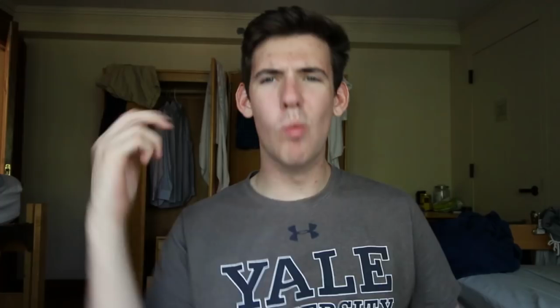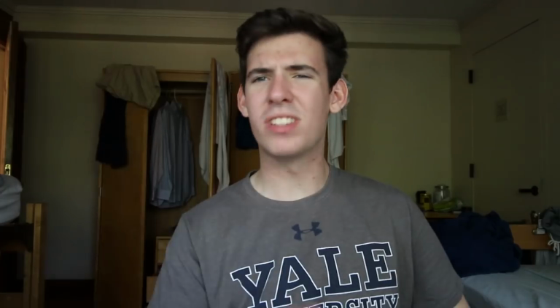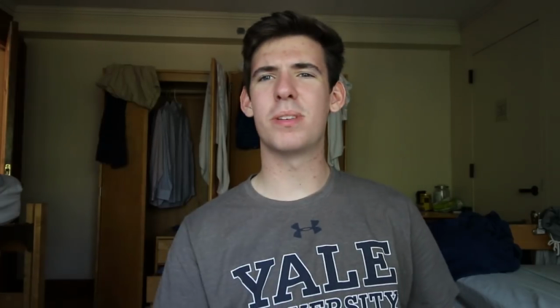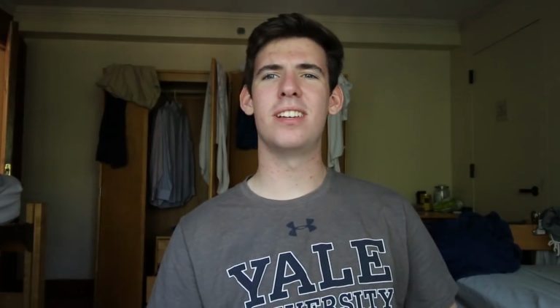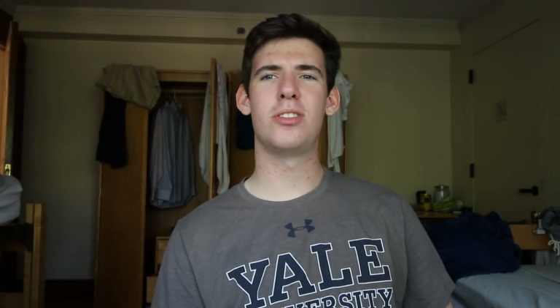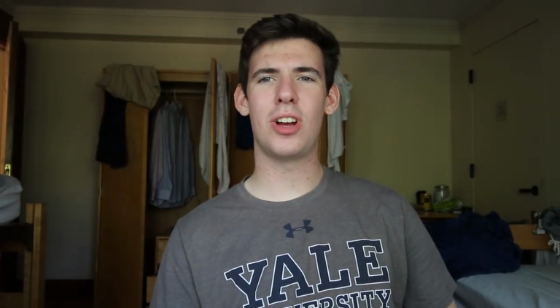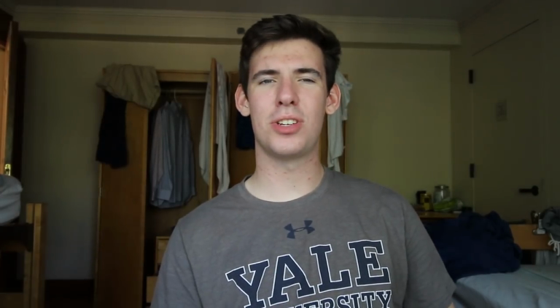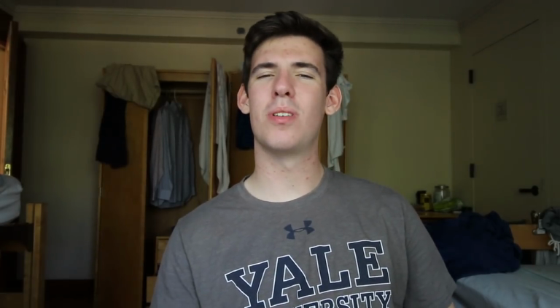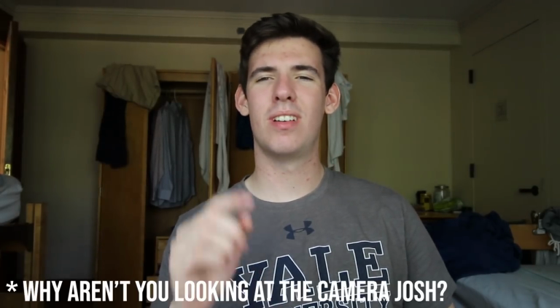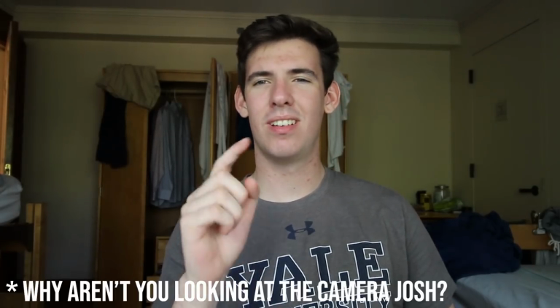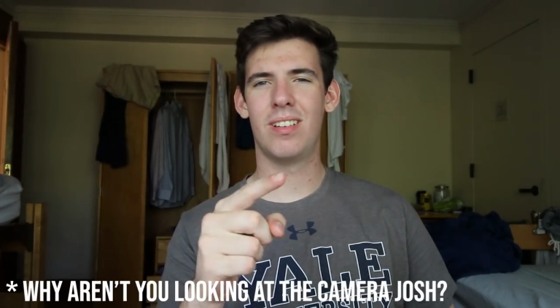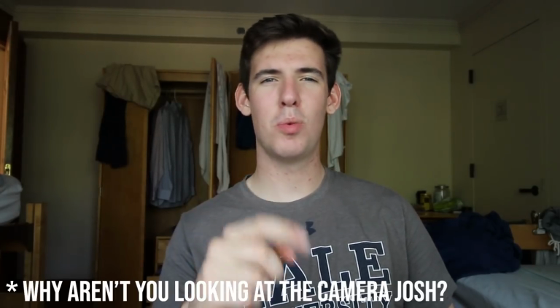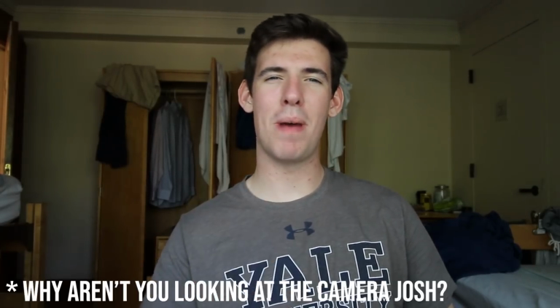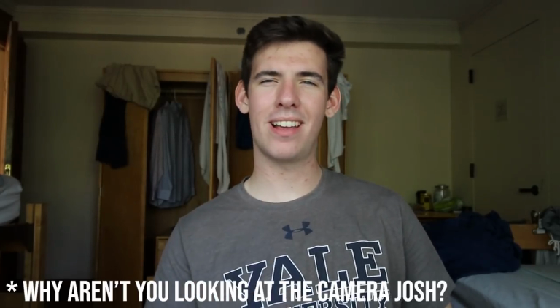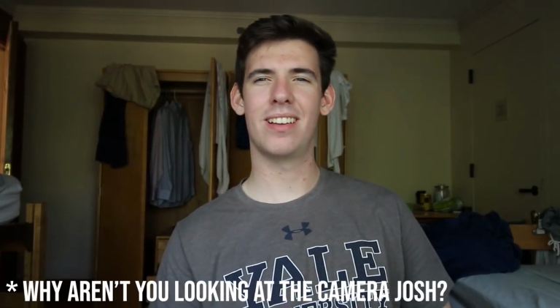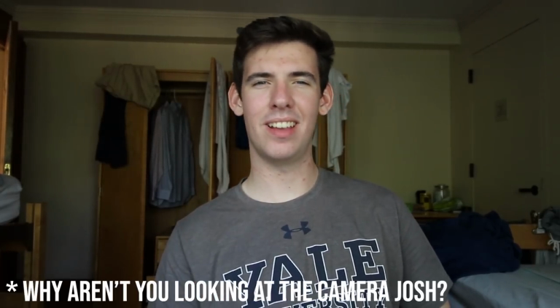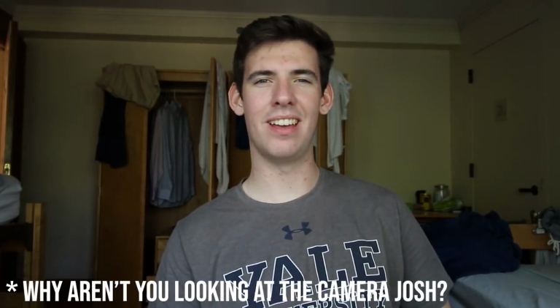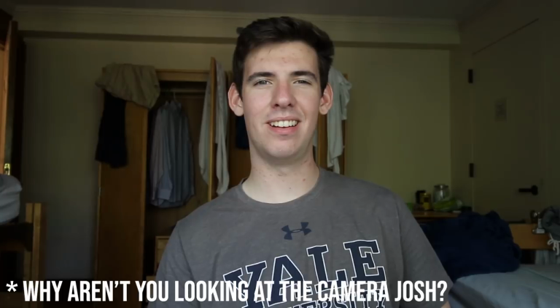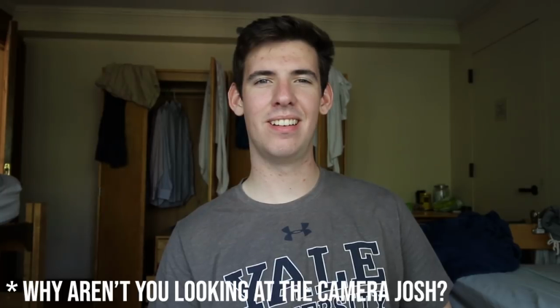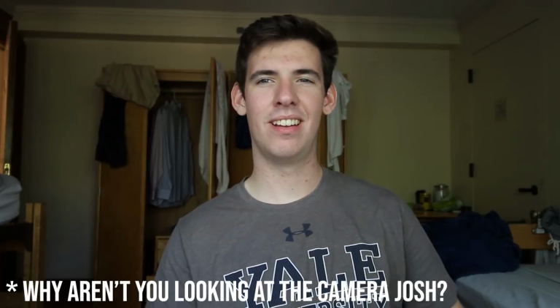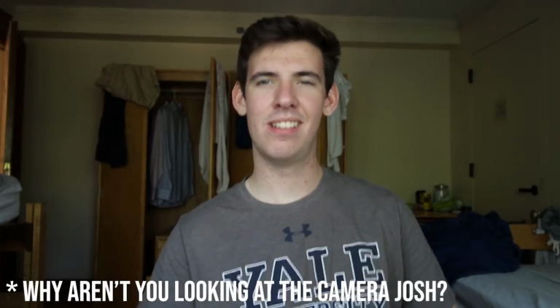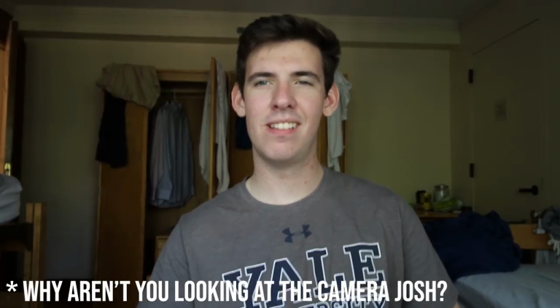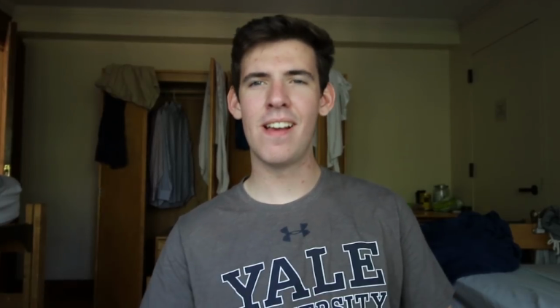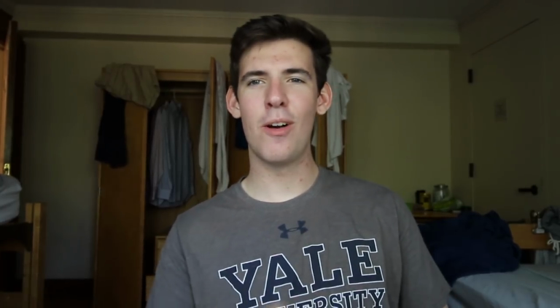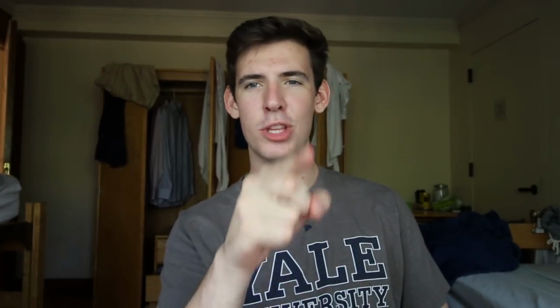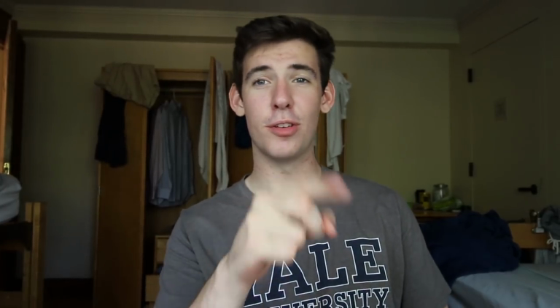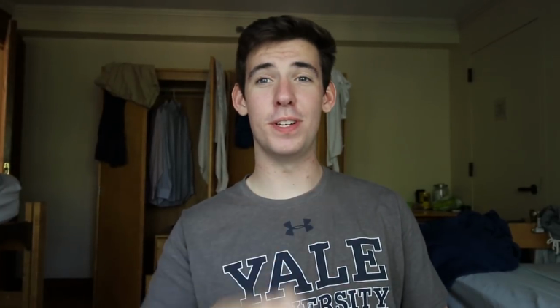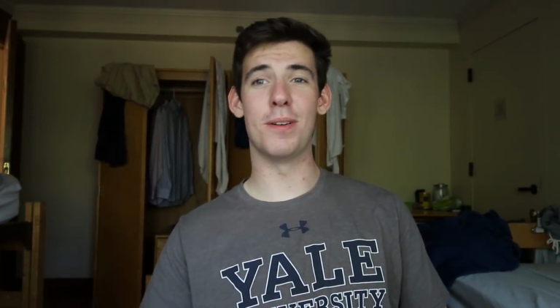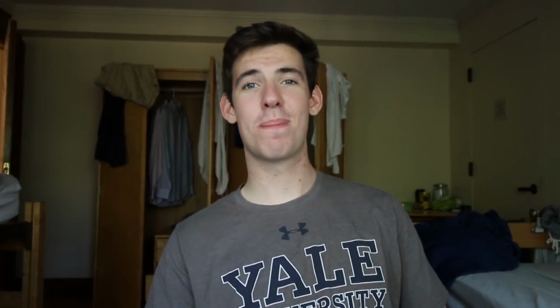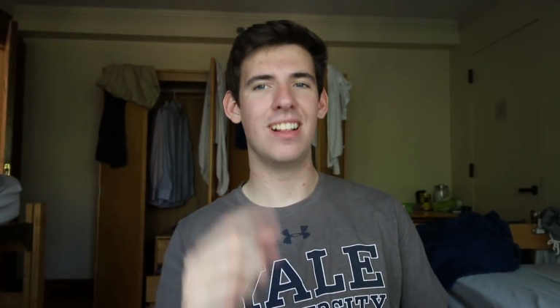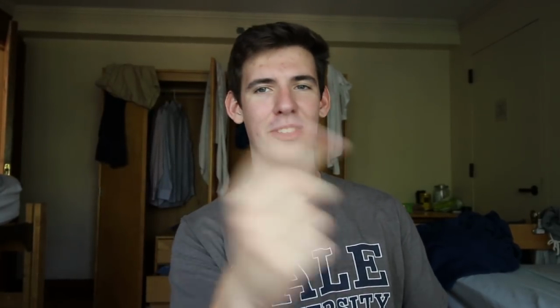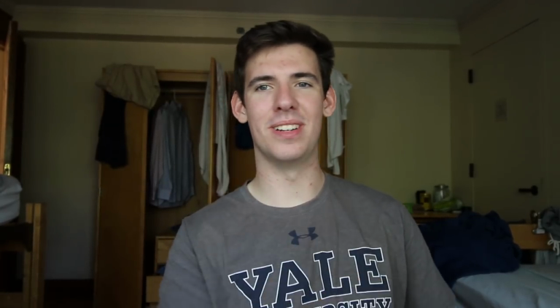What's up guys, it's Josh and we're back again with another video. Let's do it.